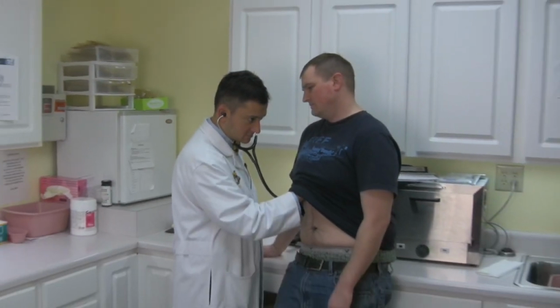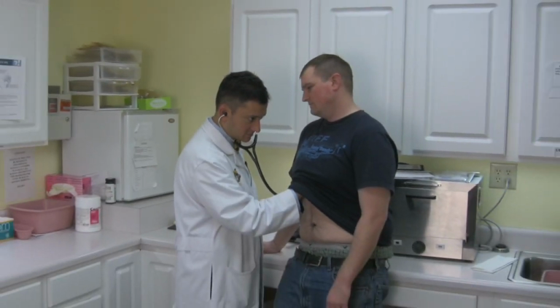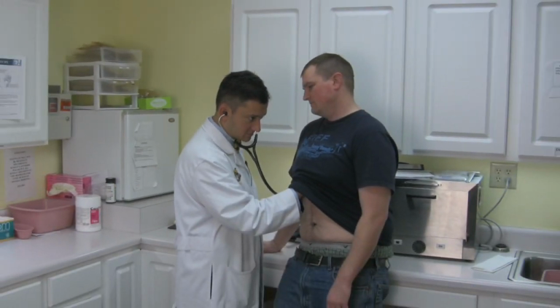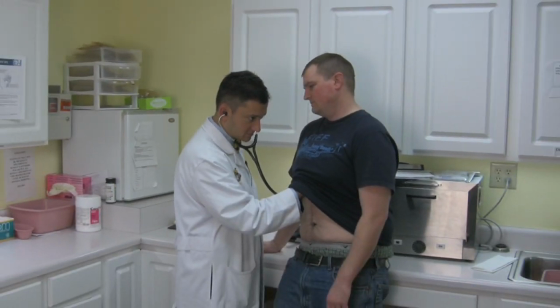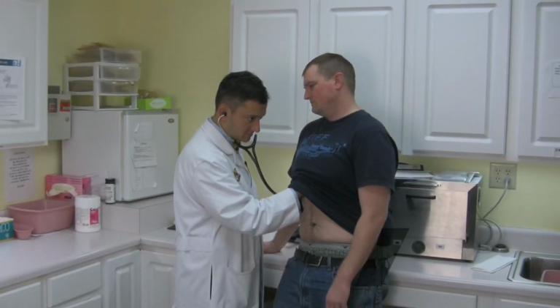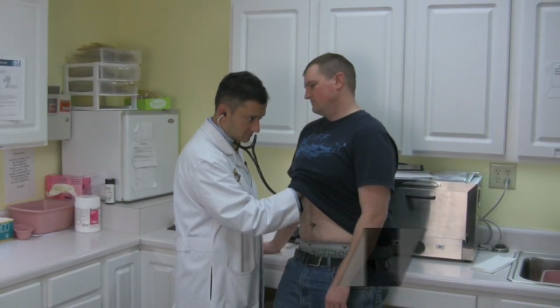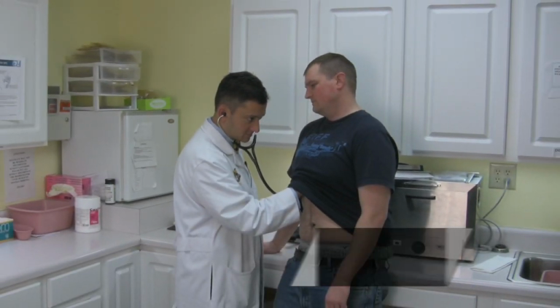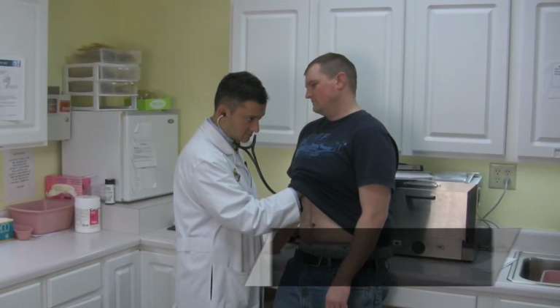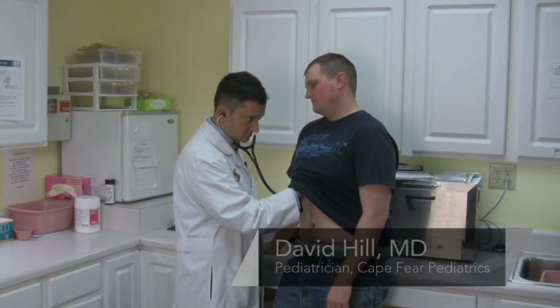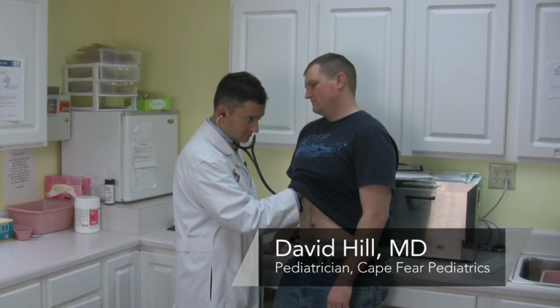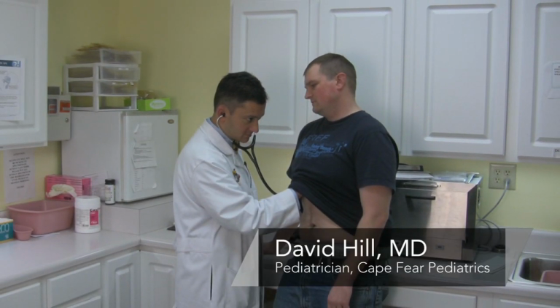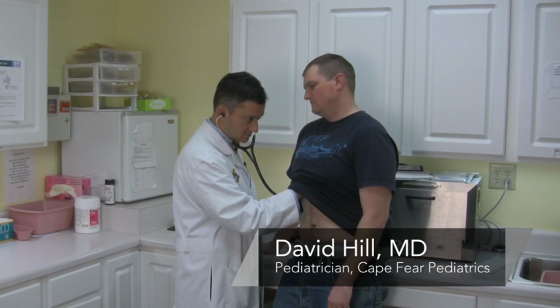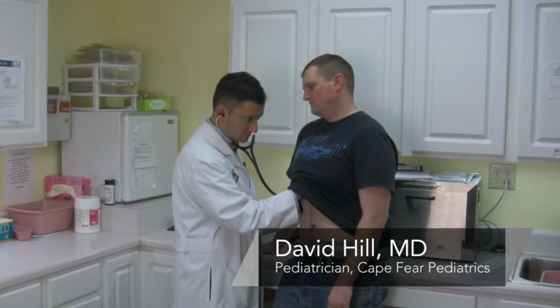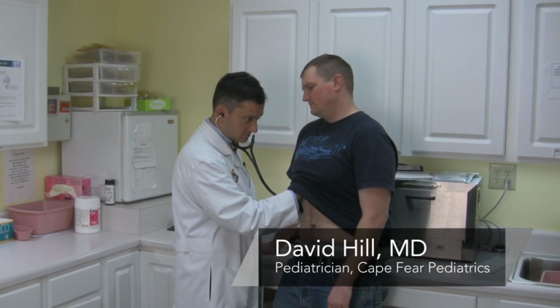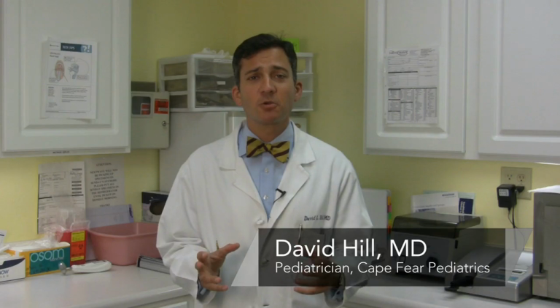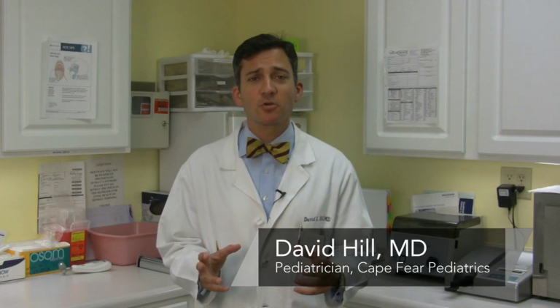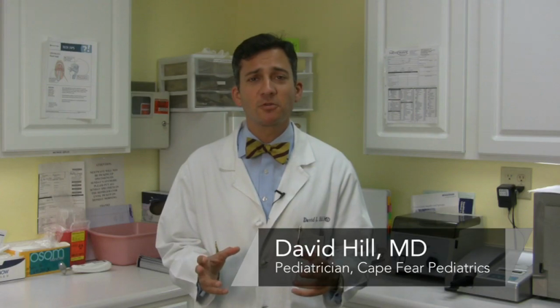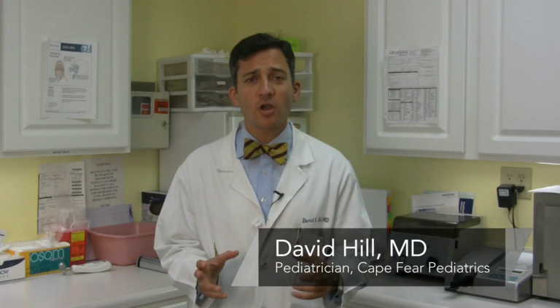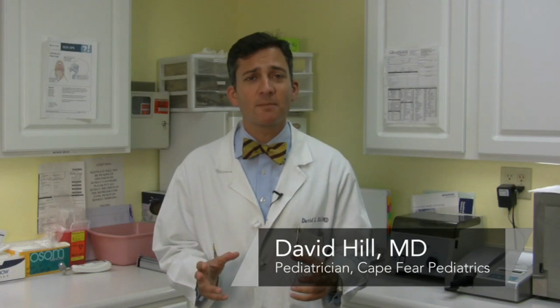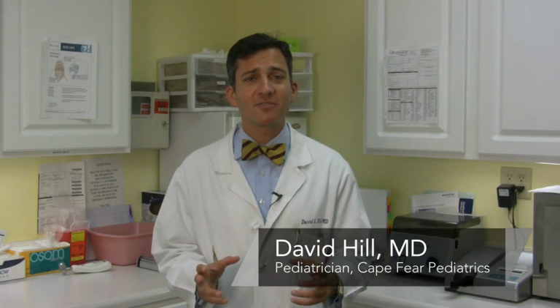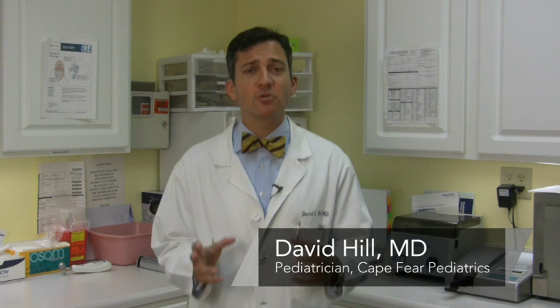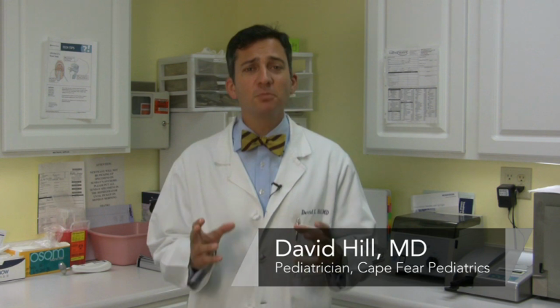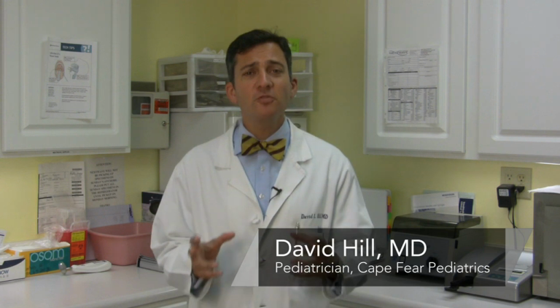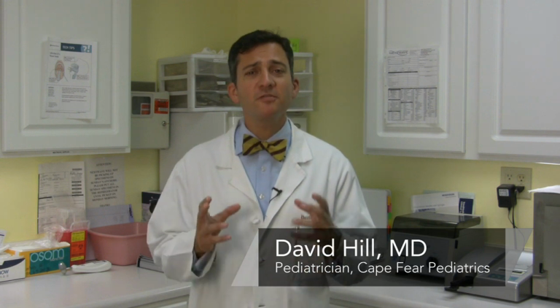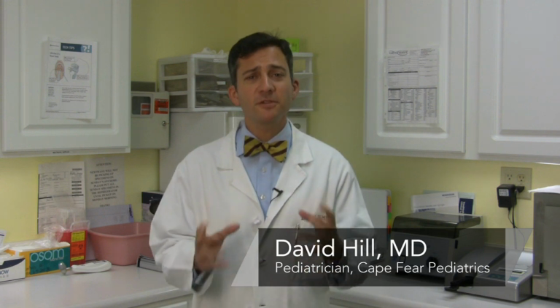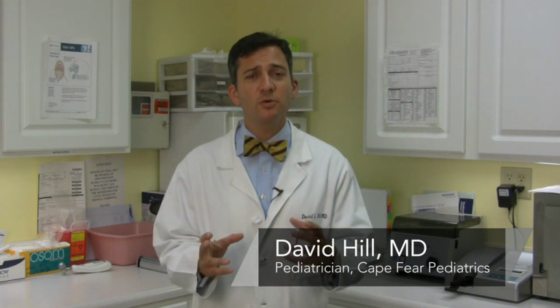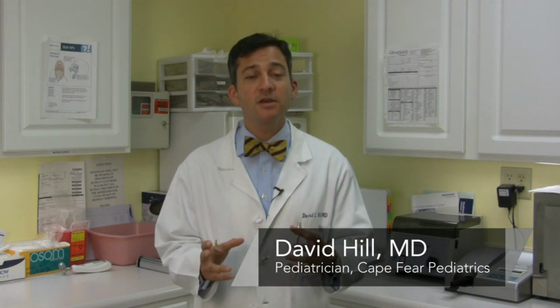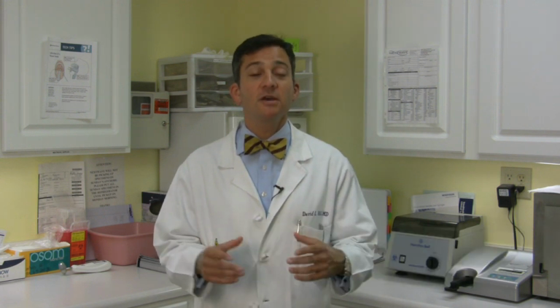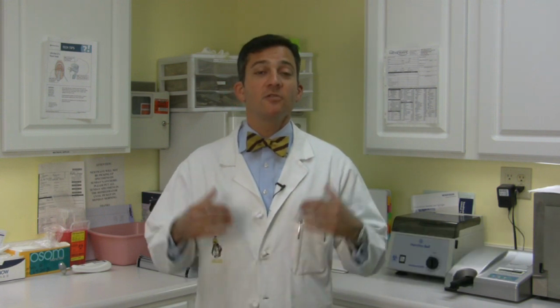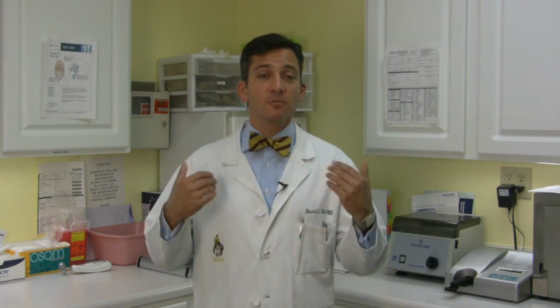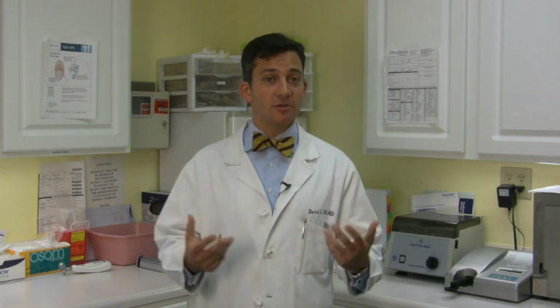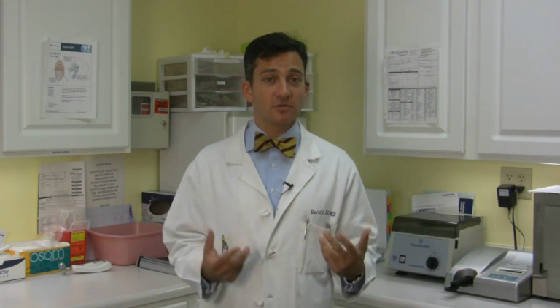Hi, I'm Dr. David Hill and today we're going to talk about removing fluid from ears.